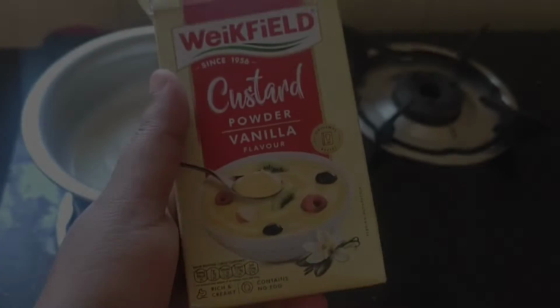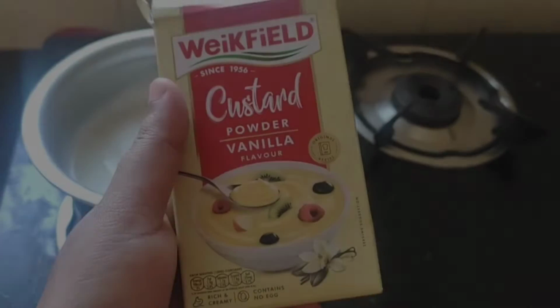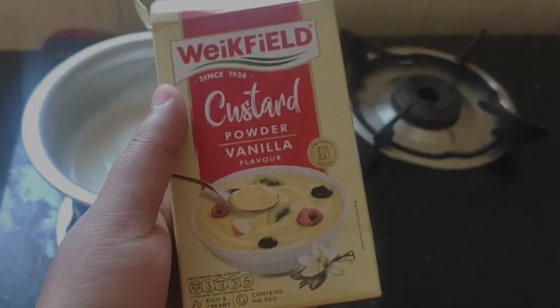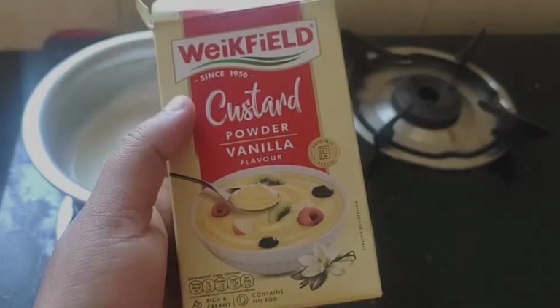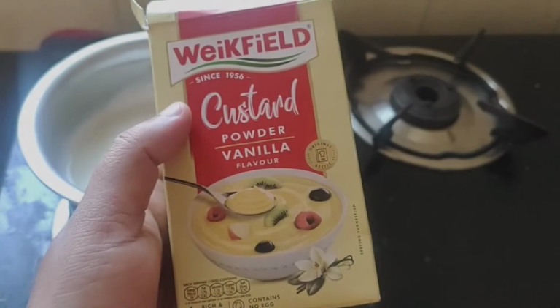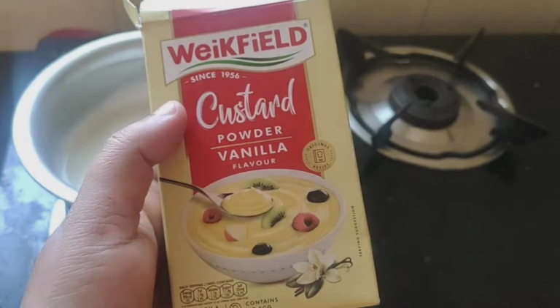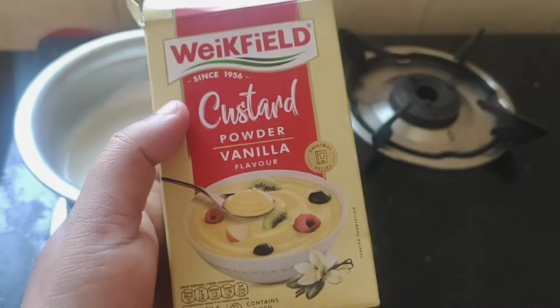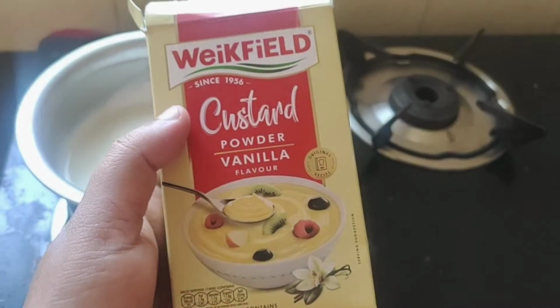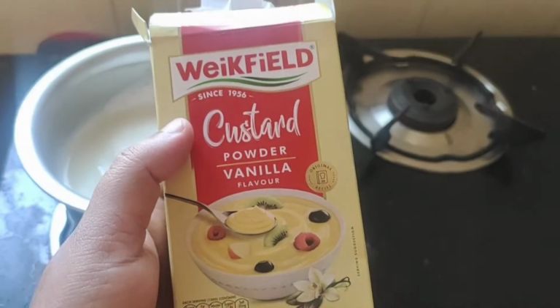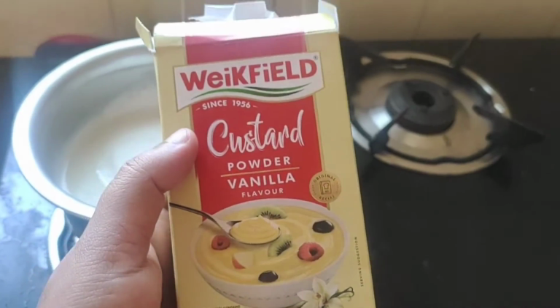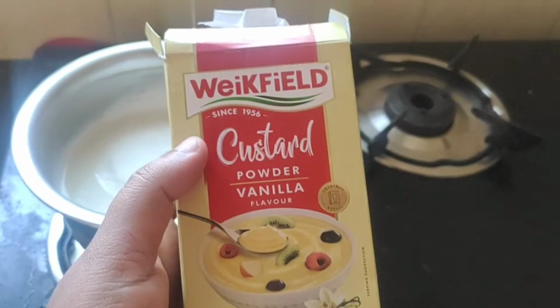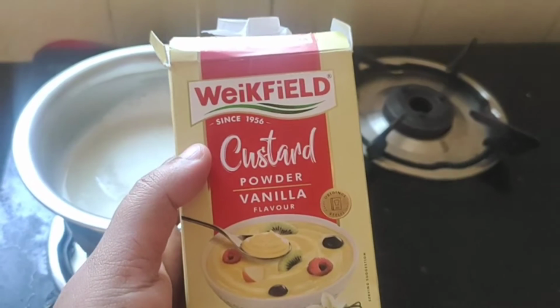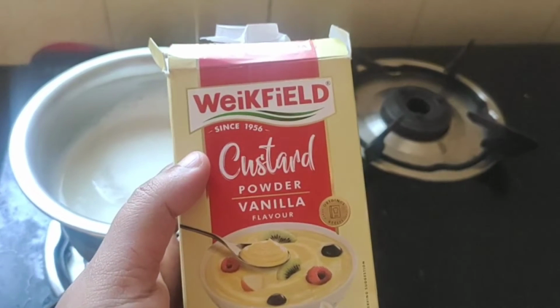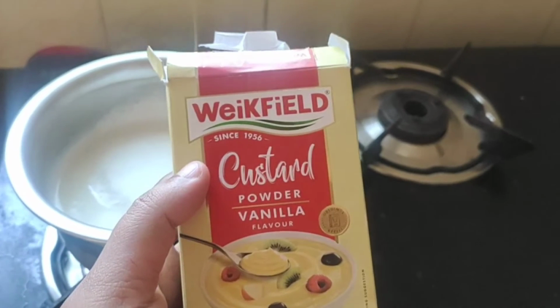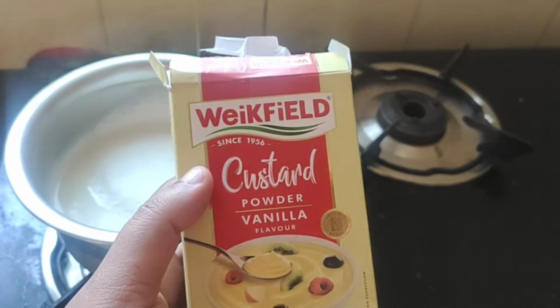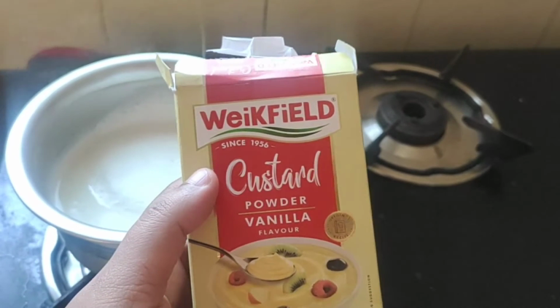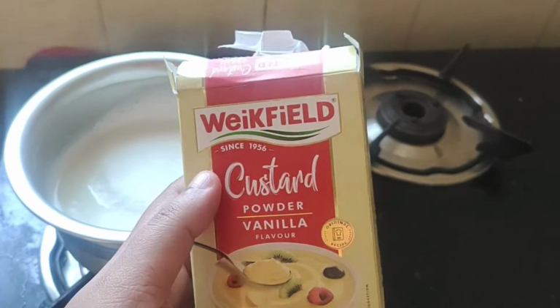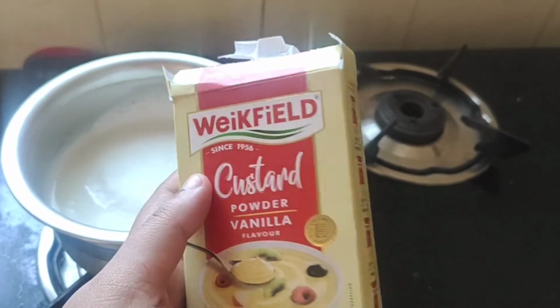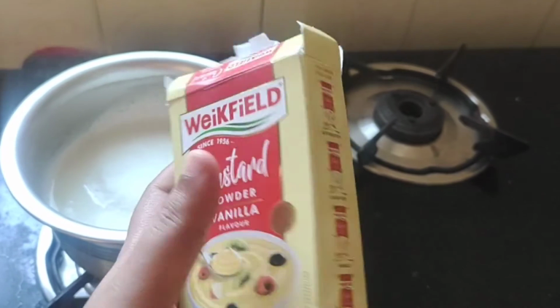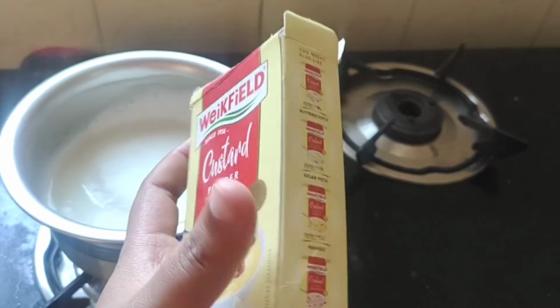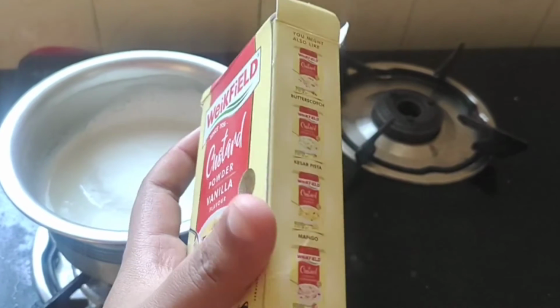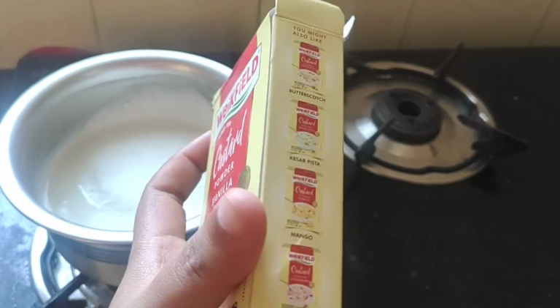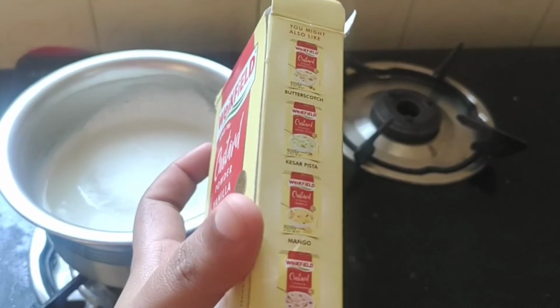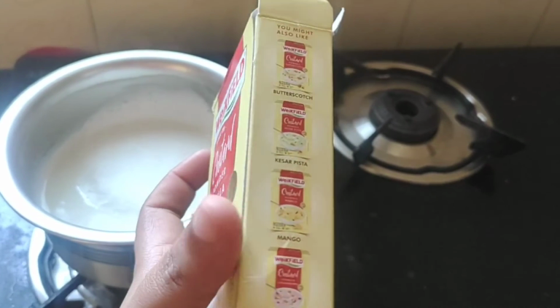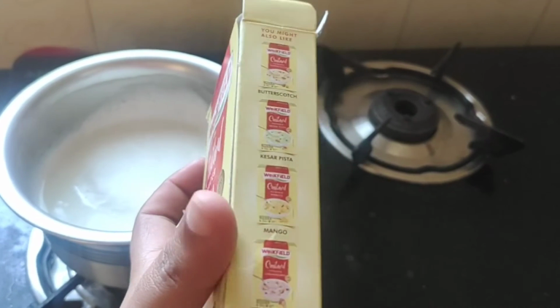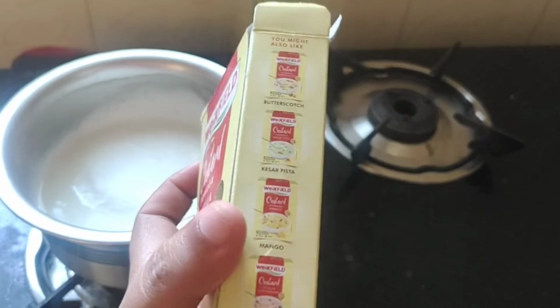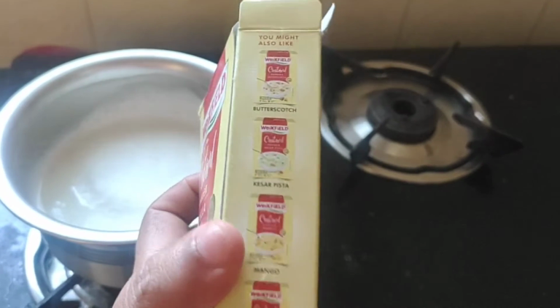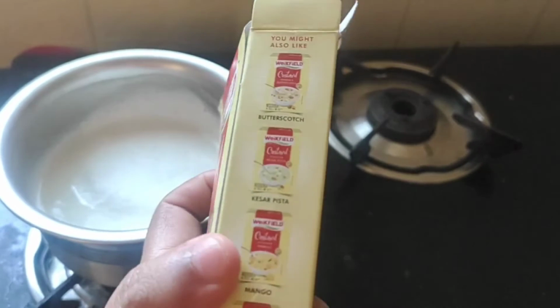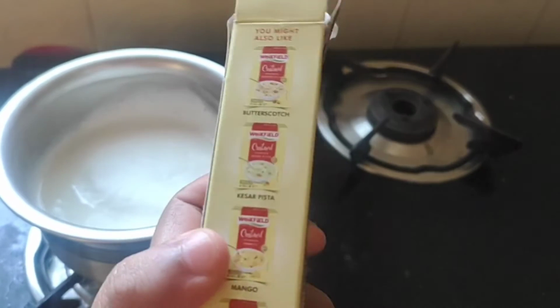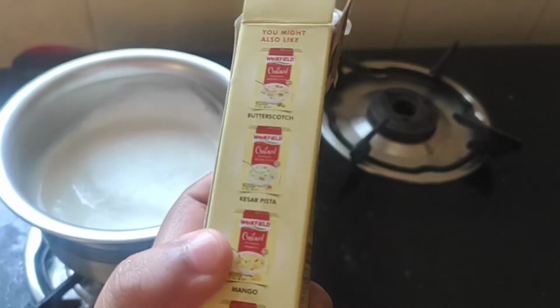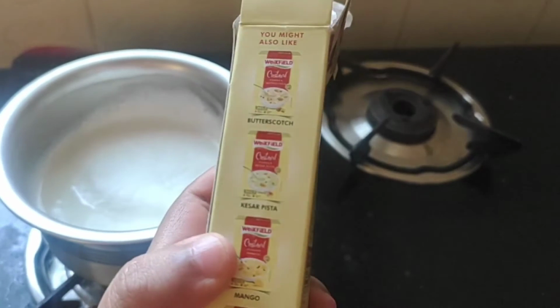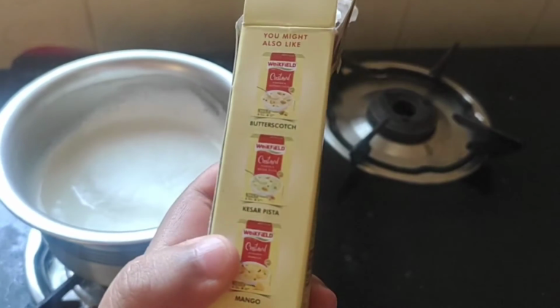I have to use the custard in flavors — strawberry, mango, kesar, pista, and butterscotch.